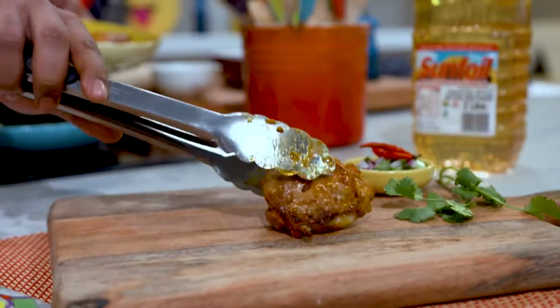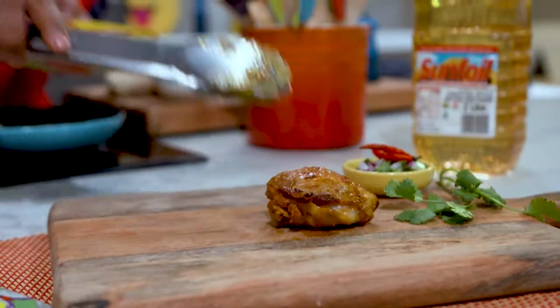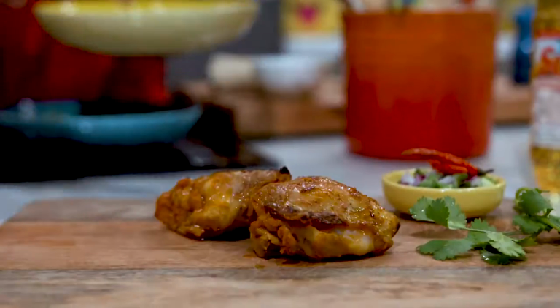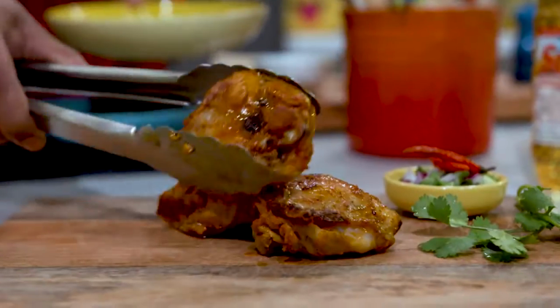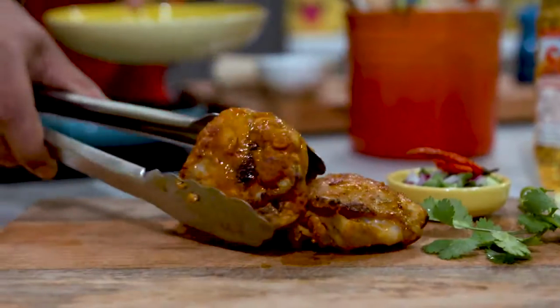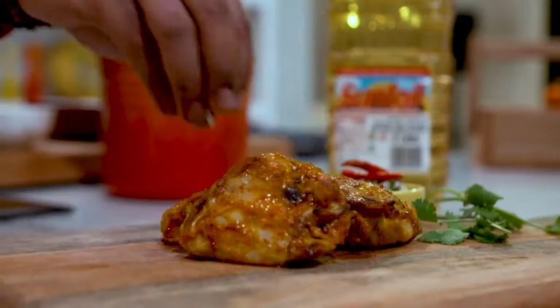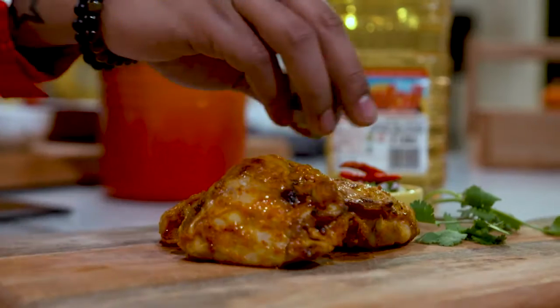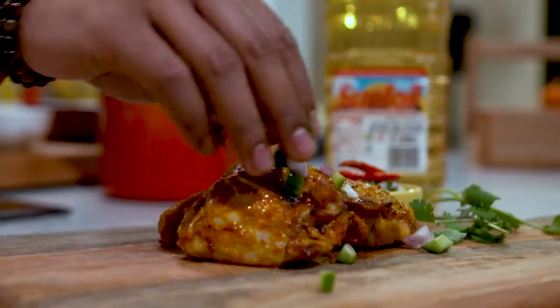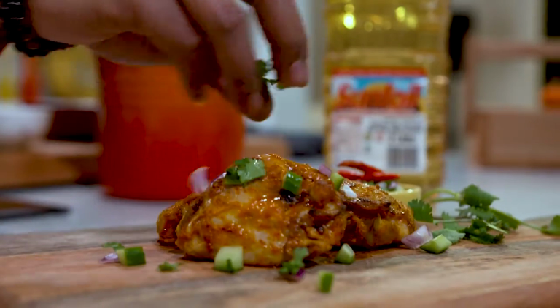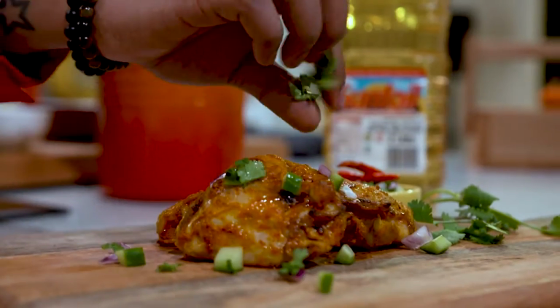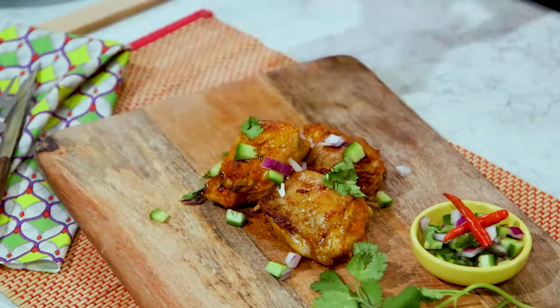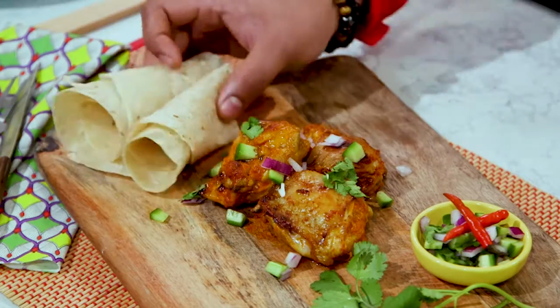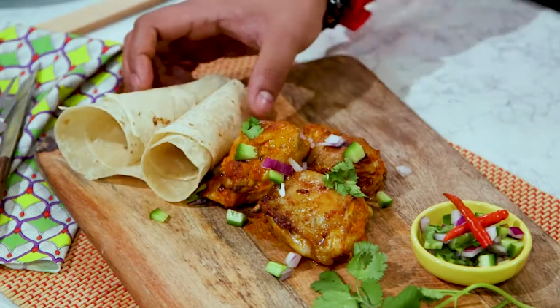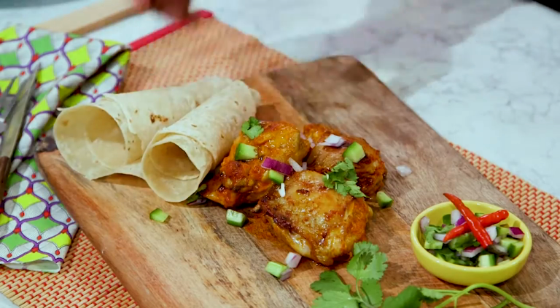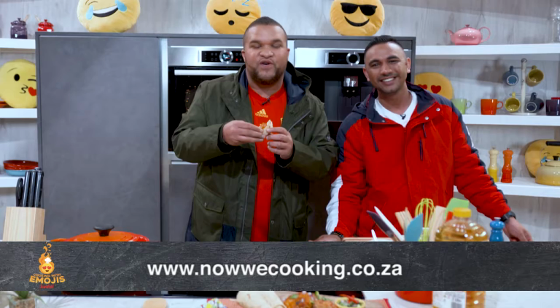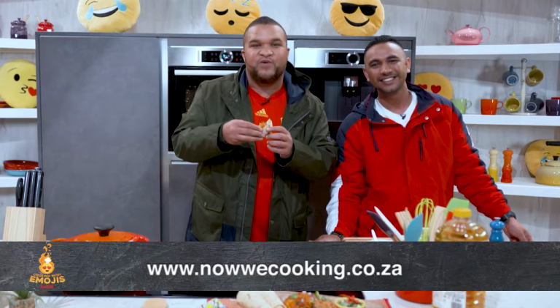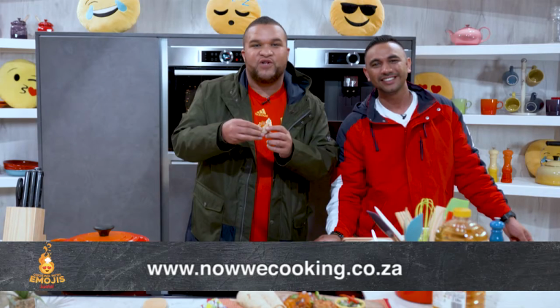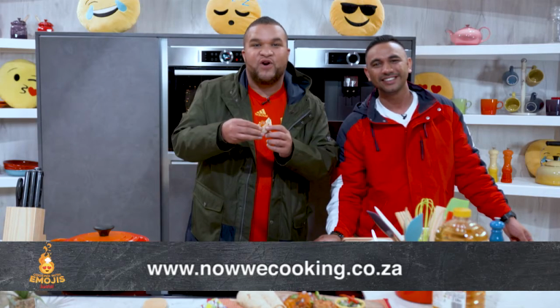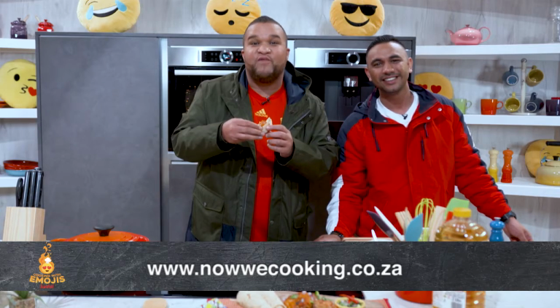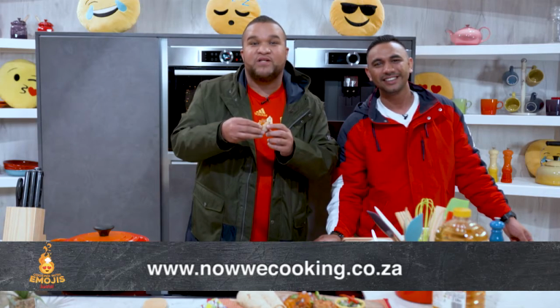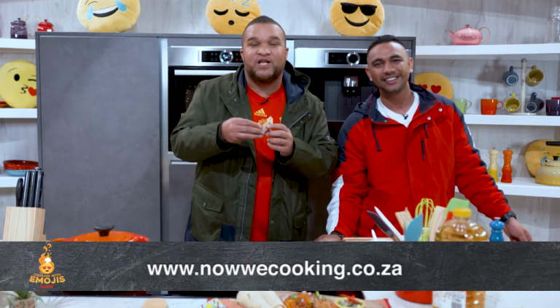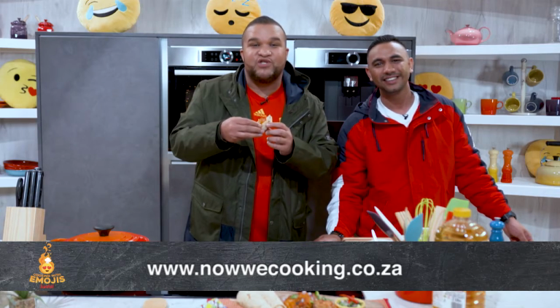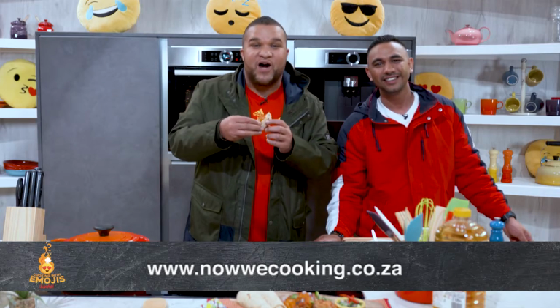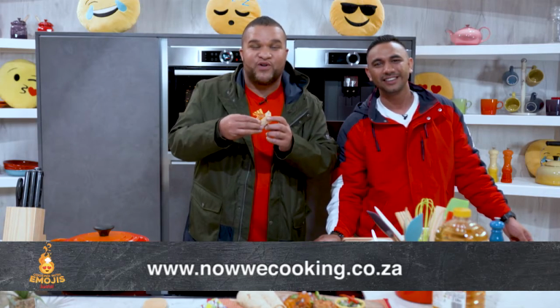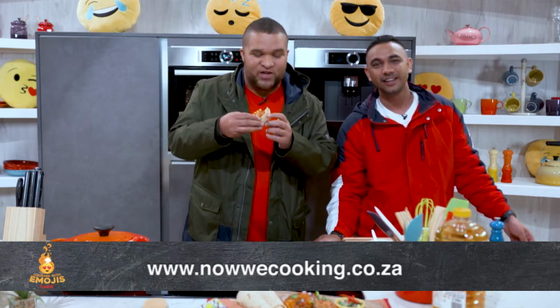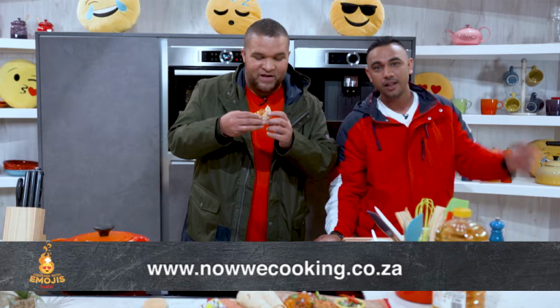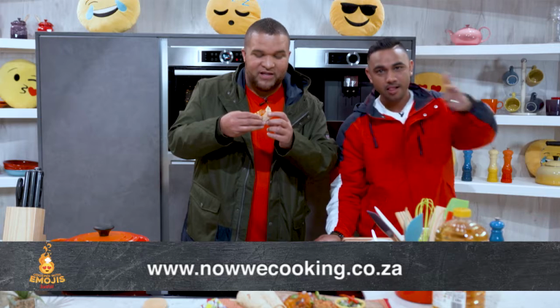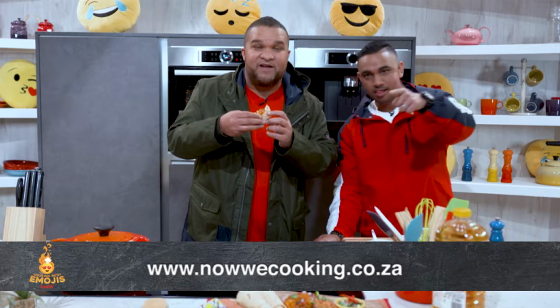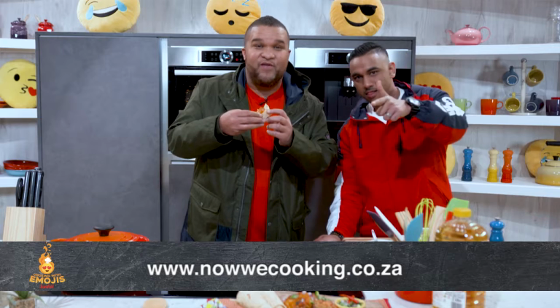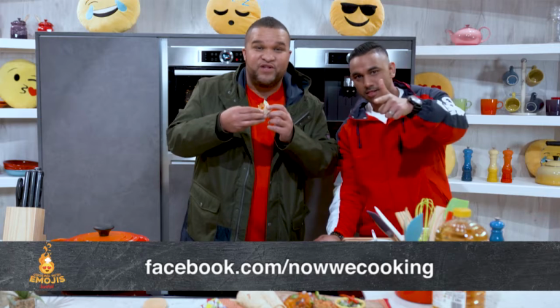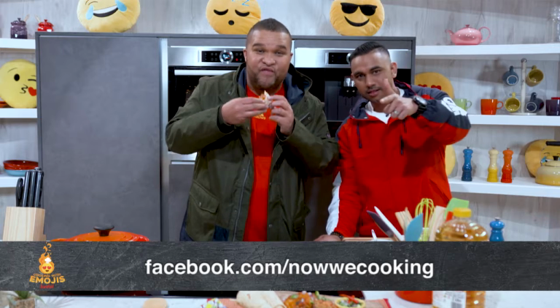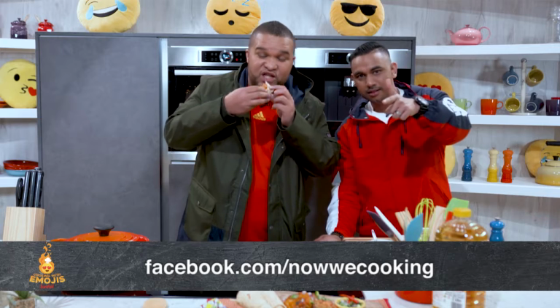For this and more of these beautiful recipes, go to facebook.com/nowwecooking. And then feed your face.